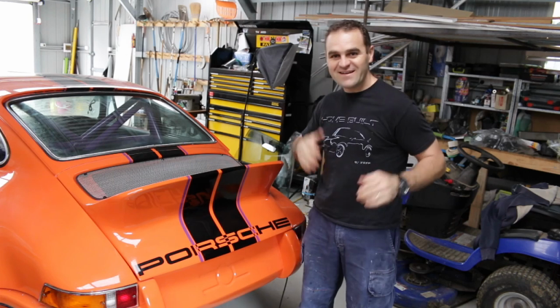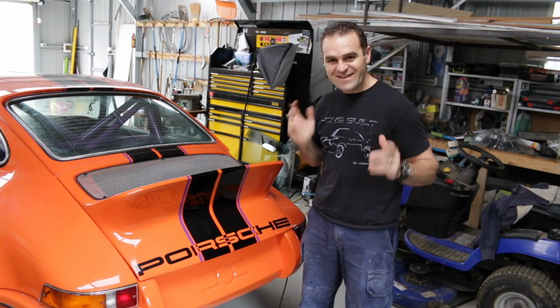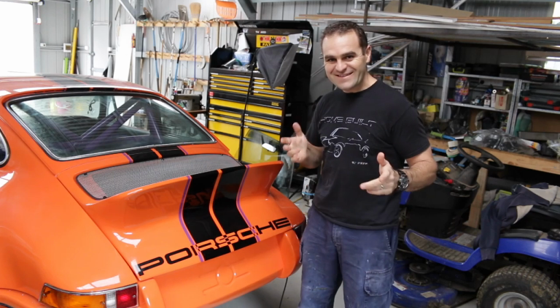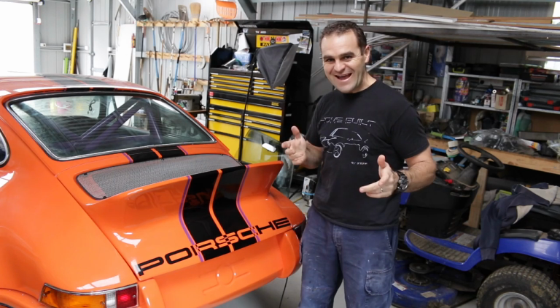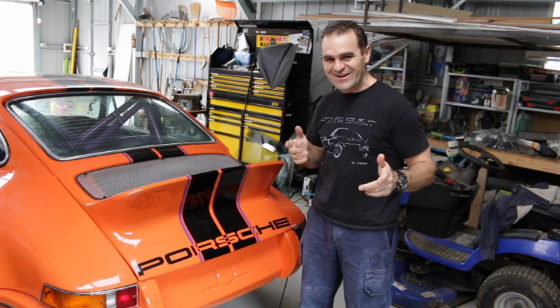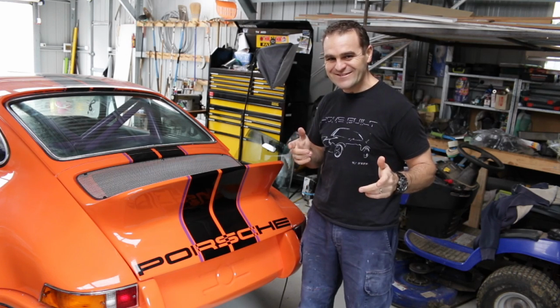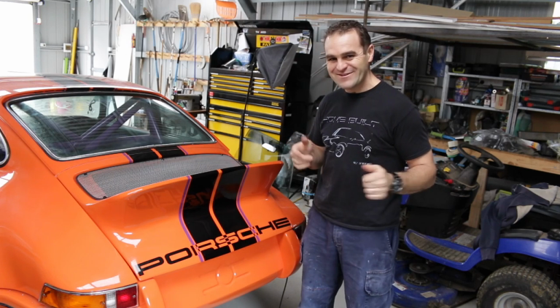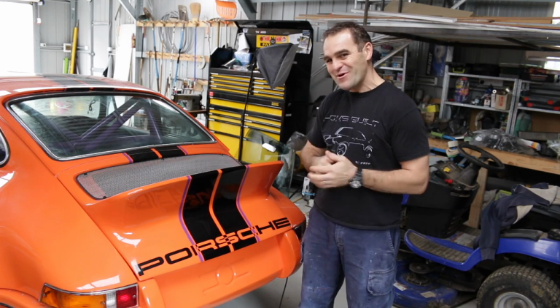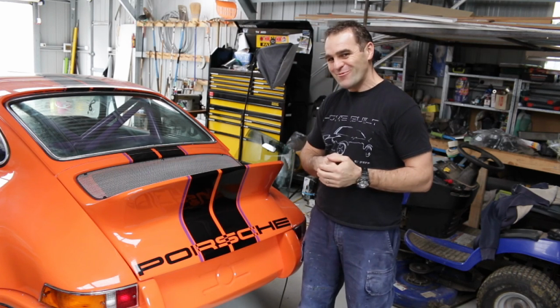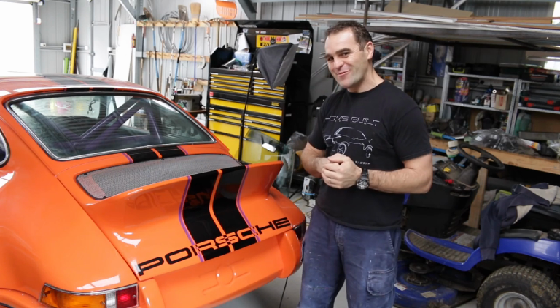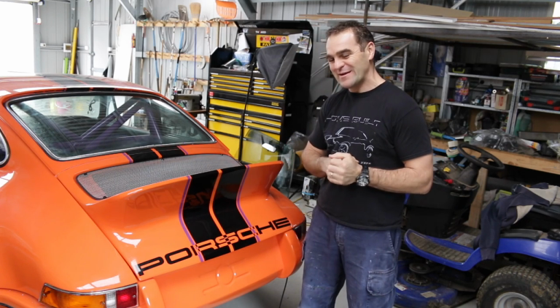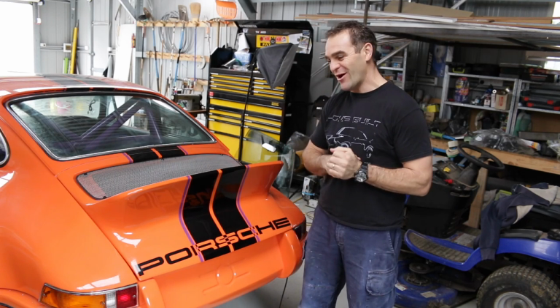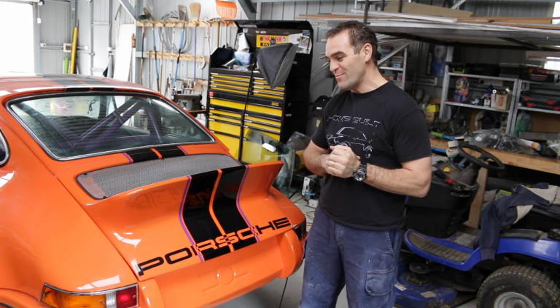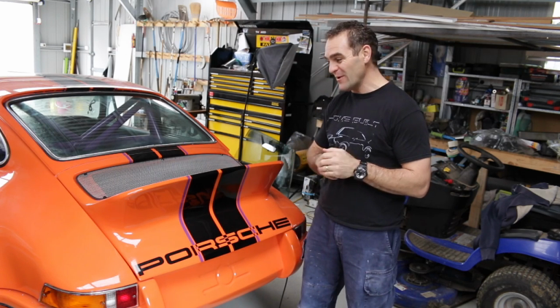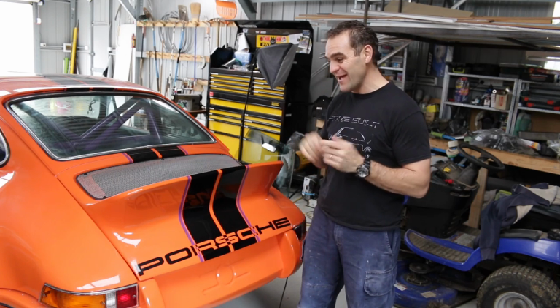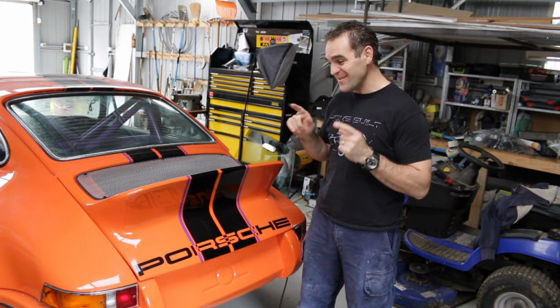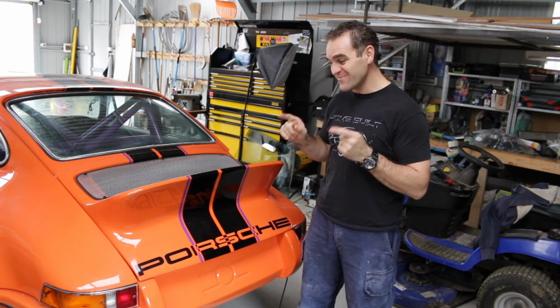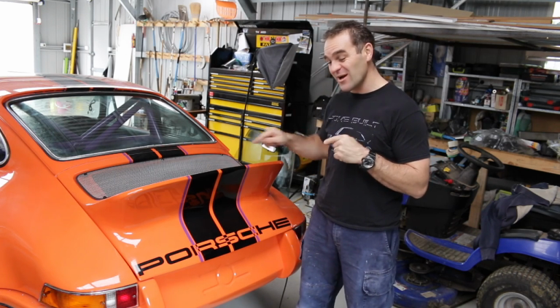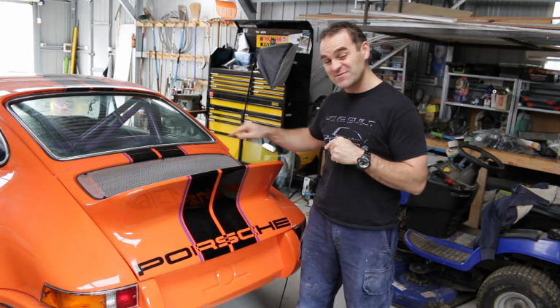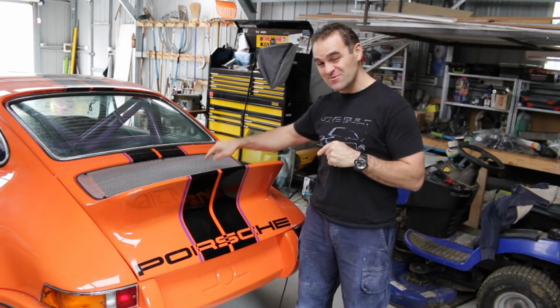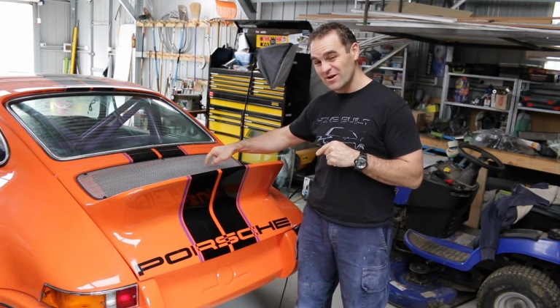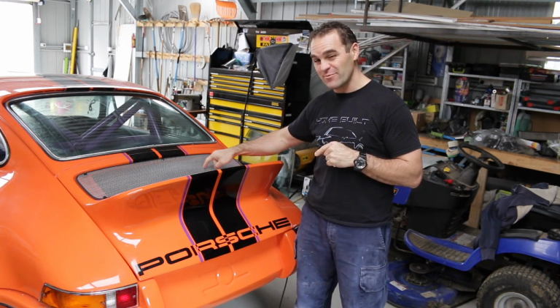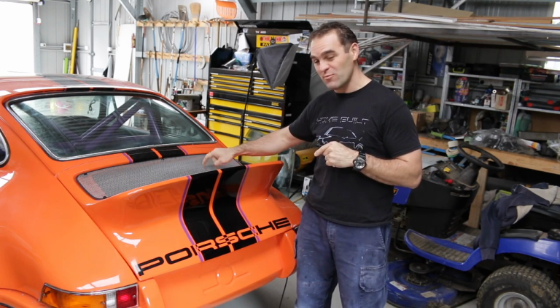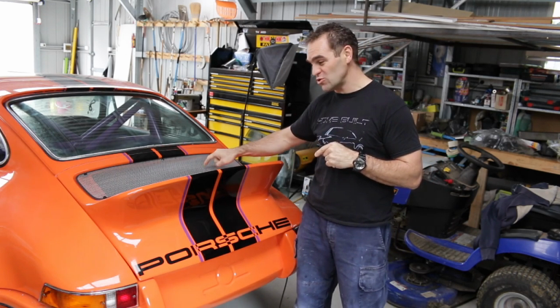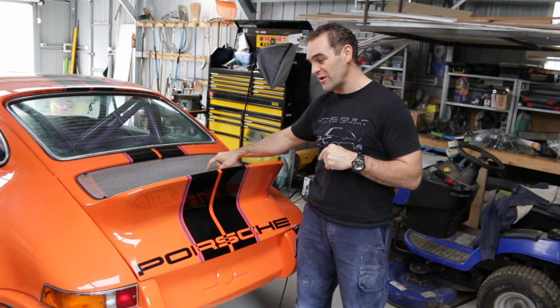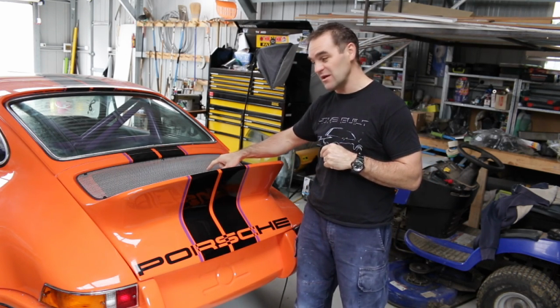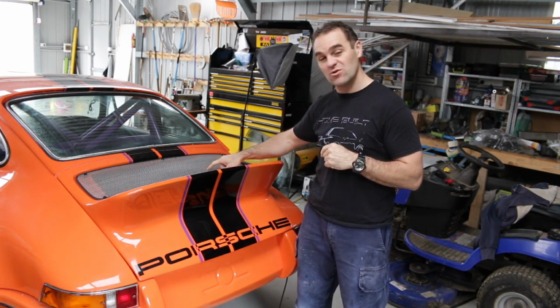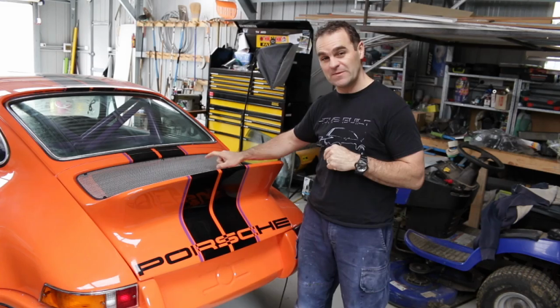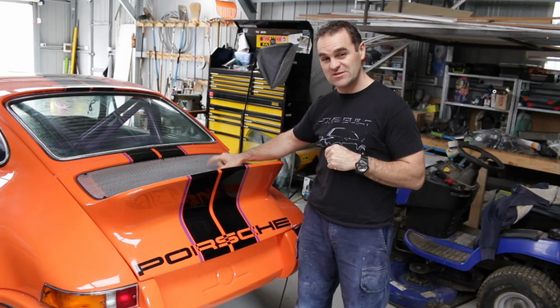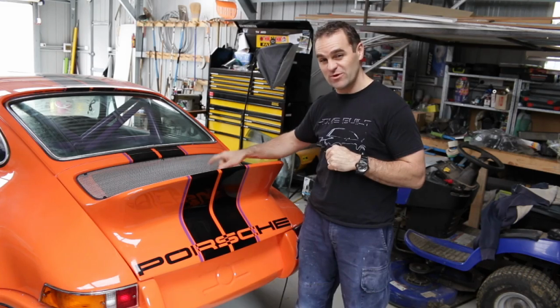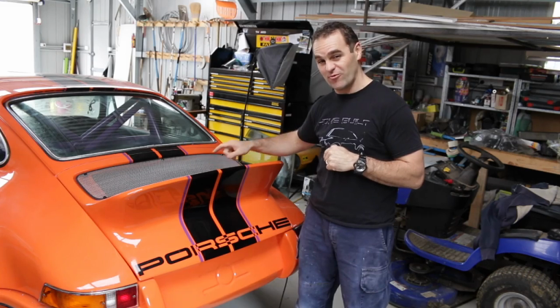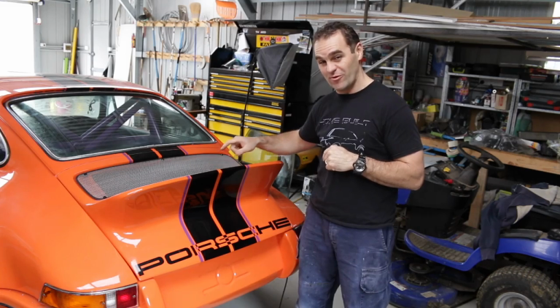Hey guys, welcome back to Home Built, and this week I've still got a little bit more tweaking to do on this rear grille.